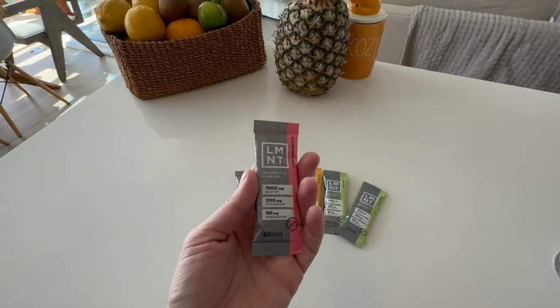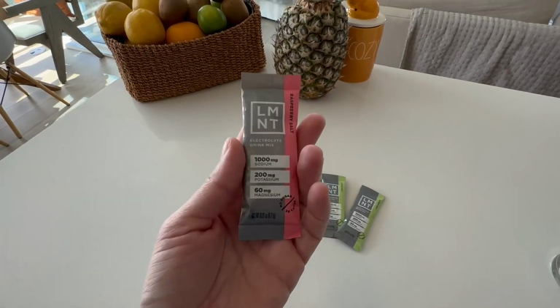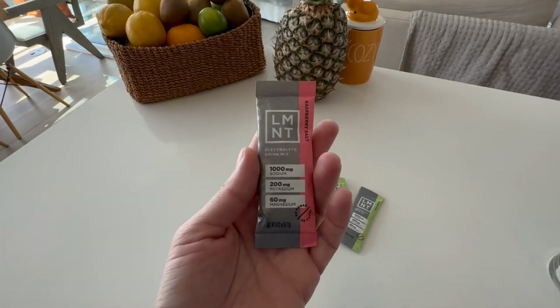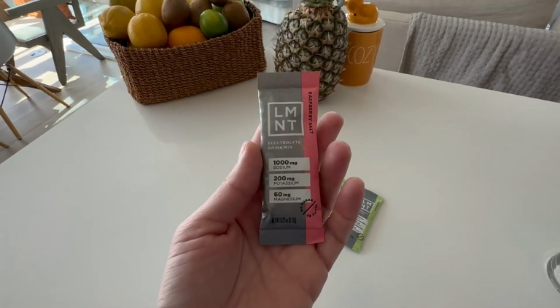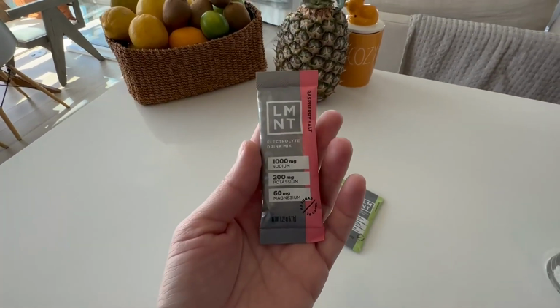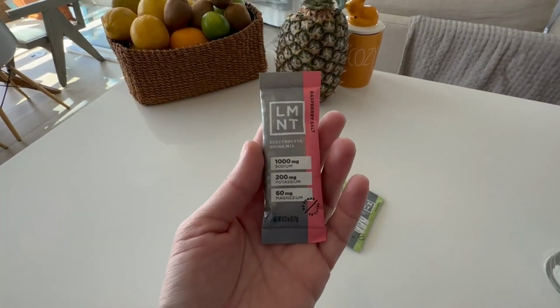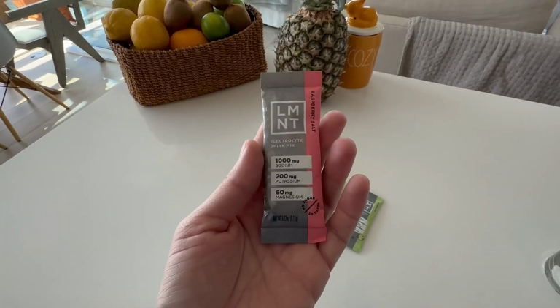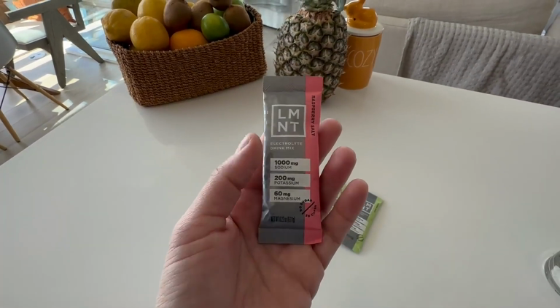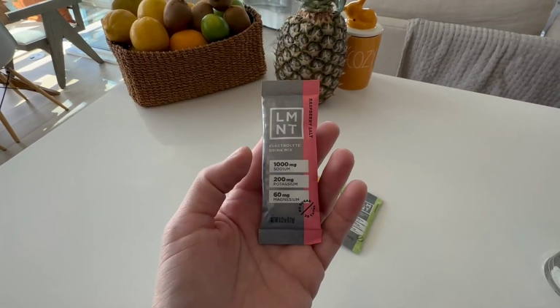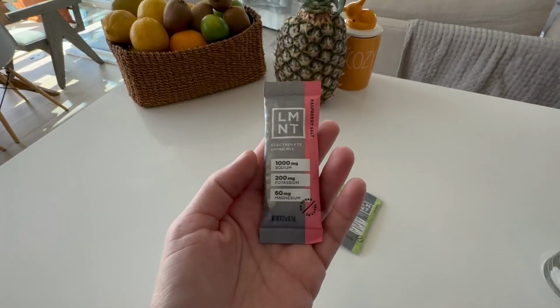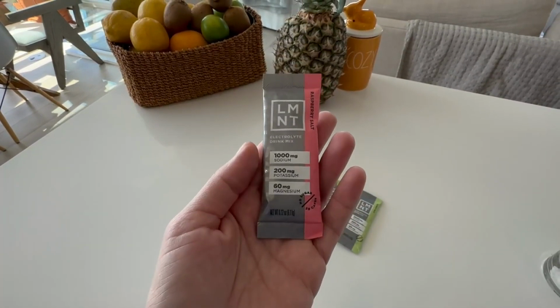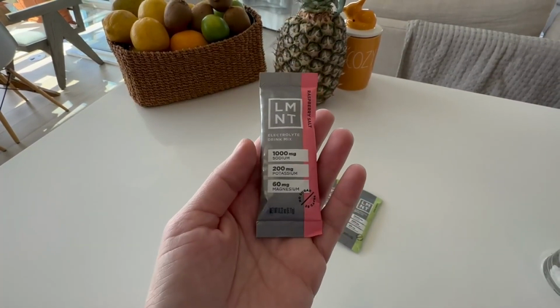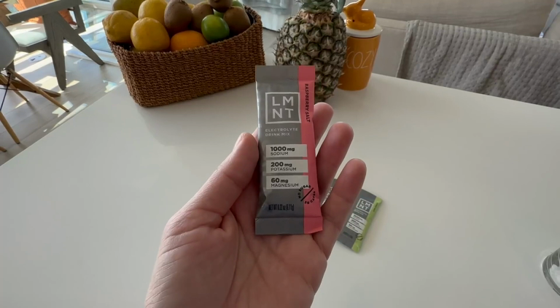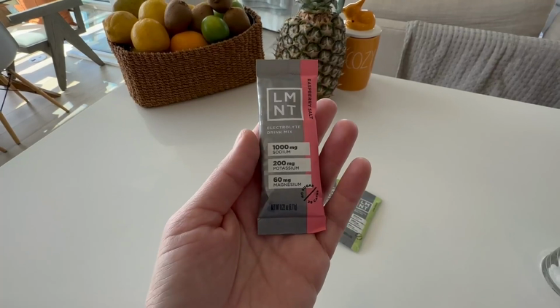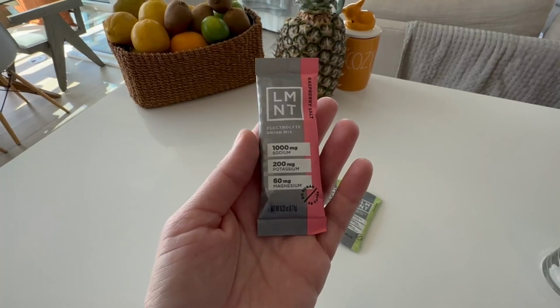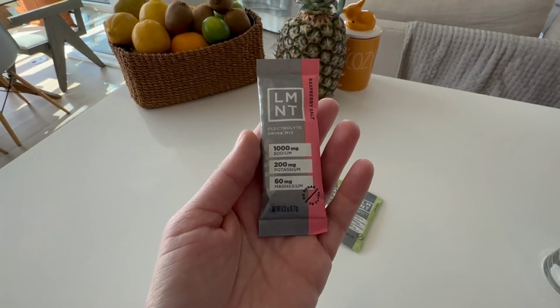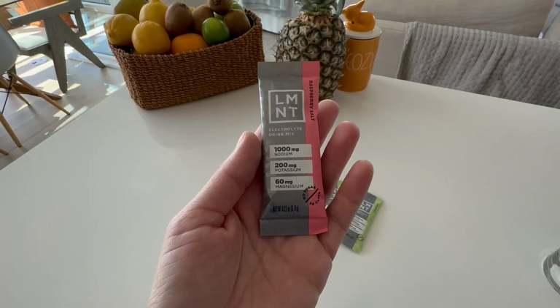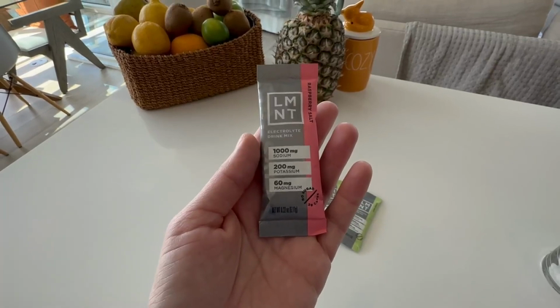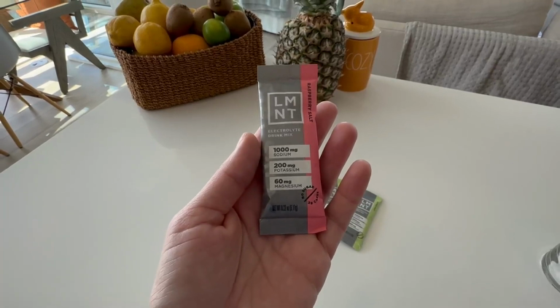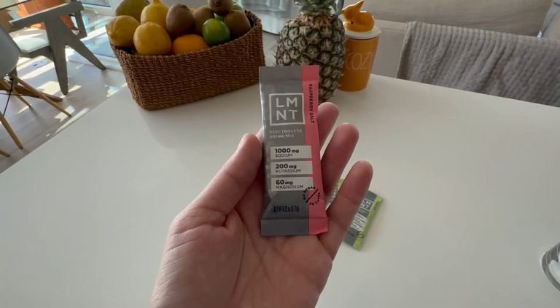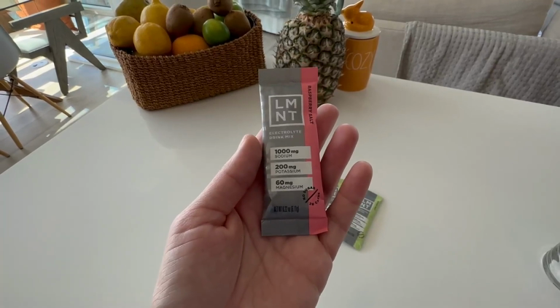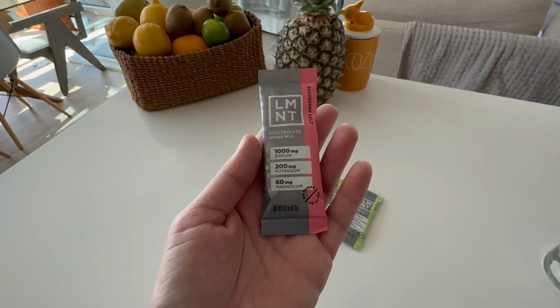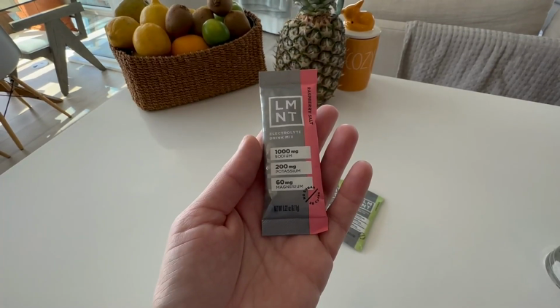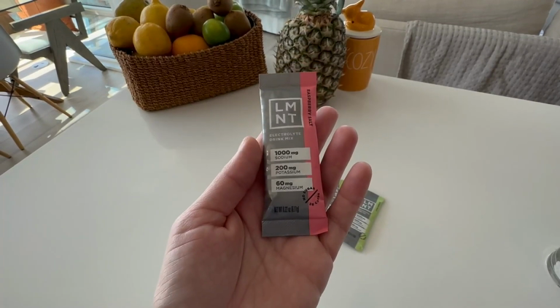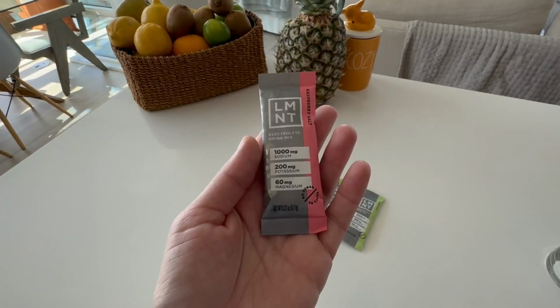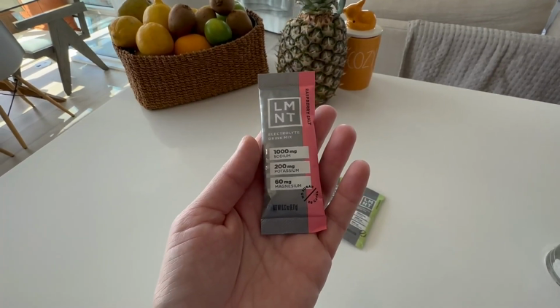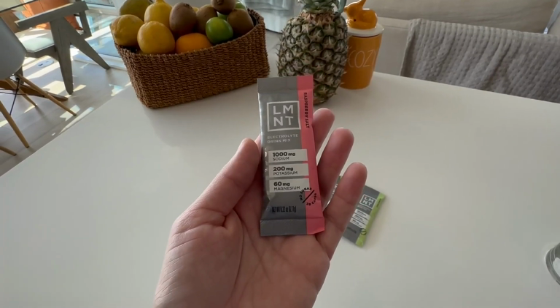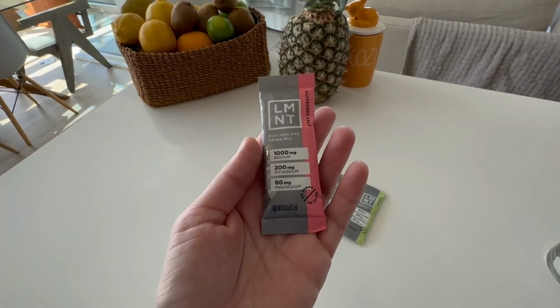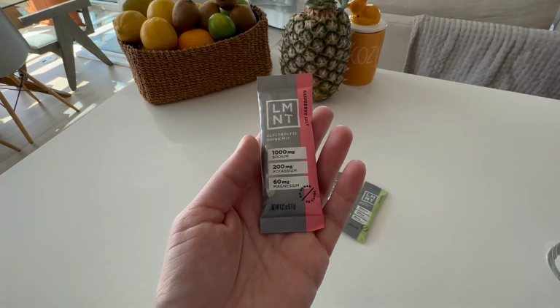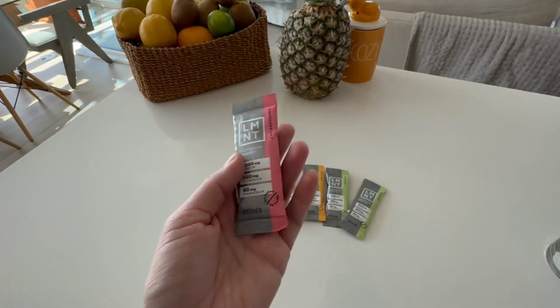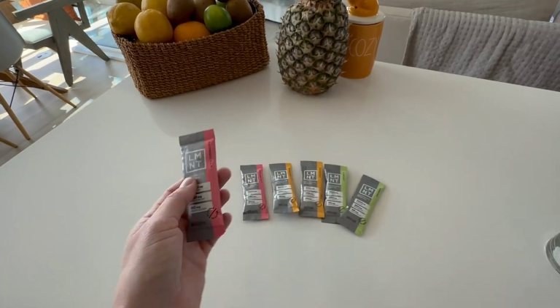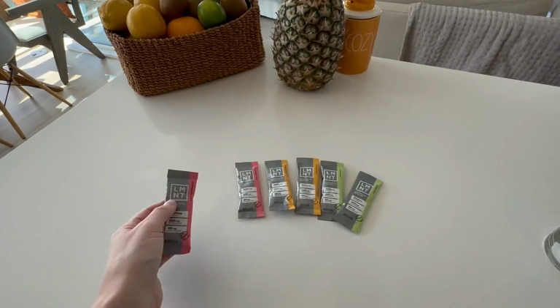Here are some specifics. It comes with 1,000 milligrams of sodium, 200 milligrams of potassium, and 60 milligrams of magnesium.